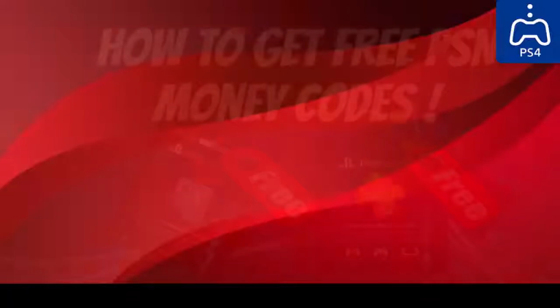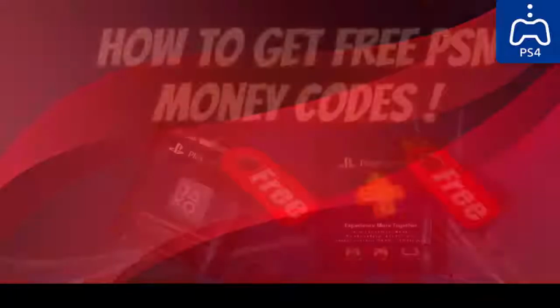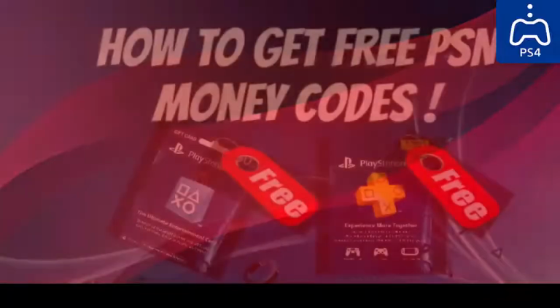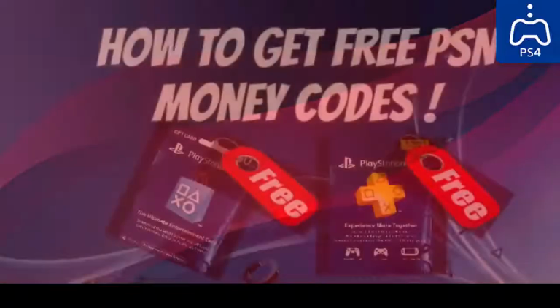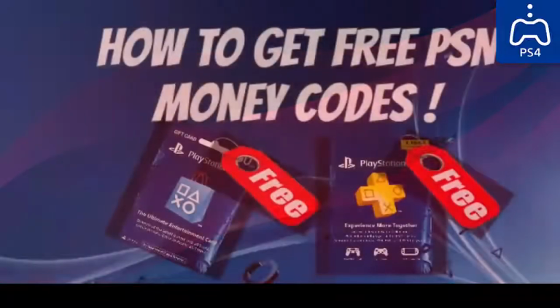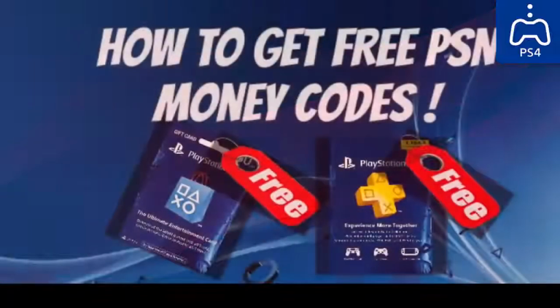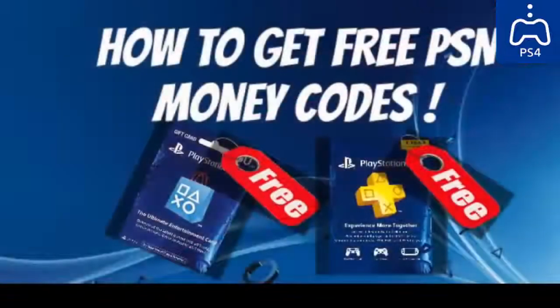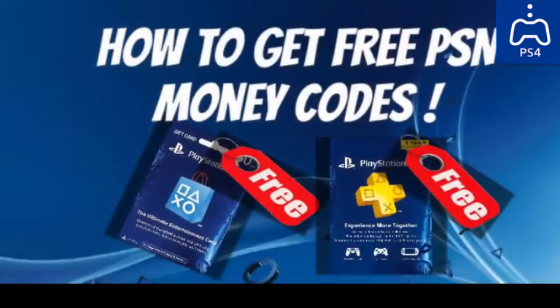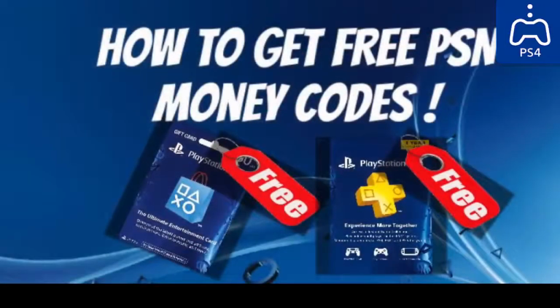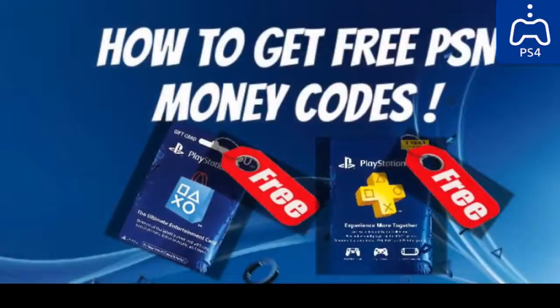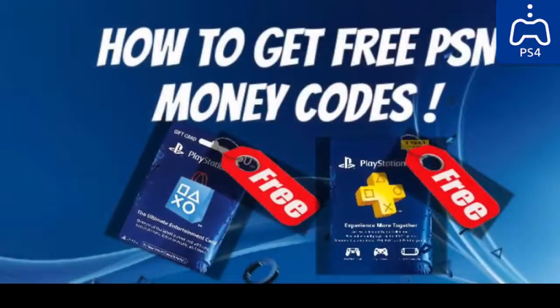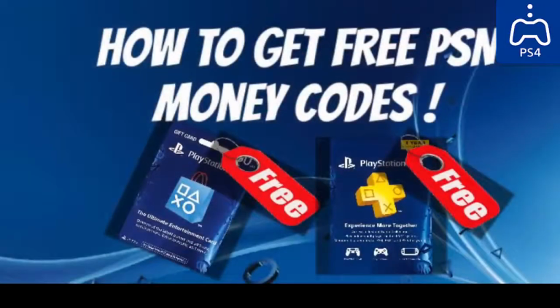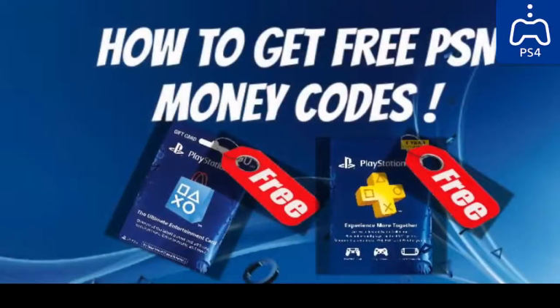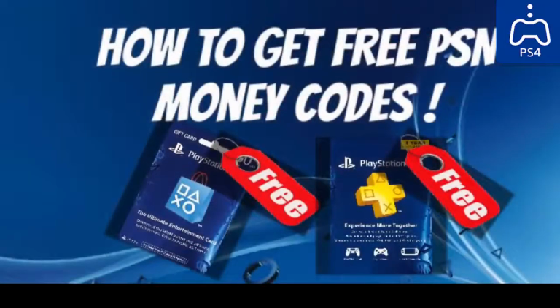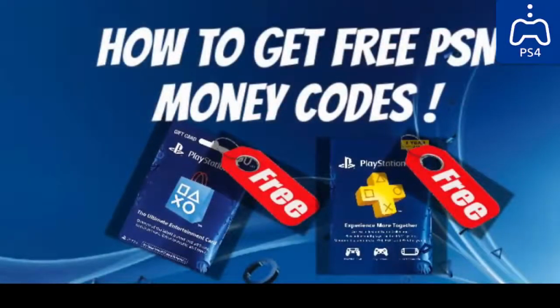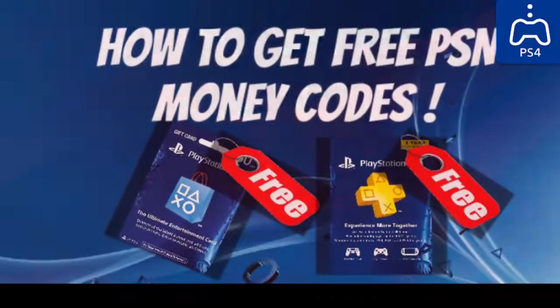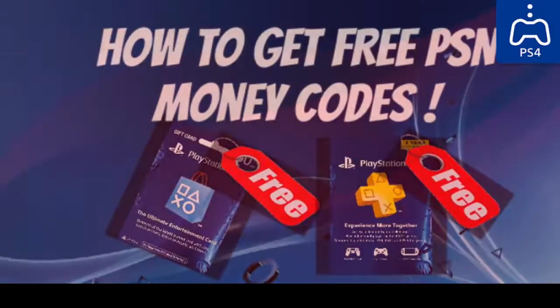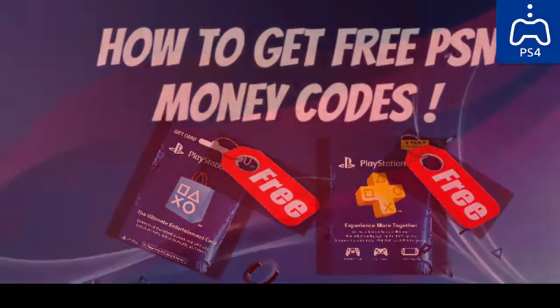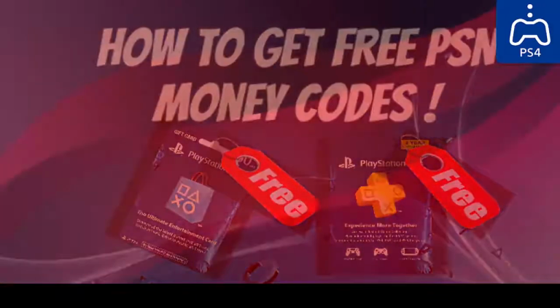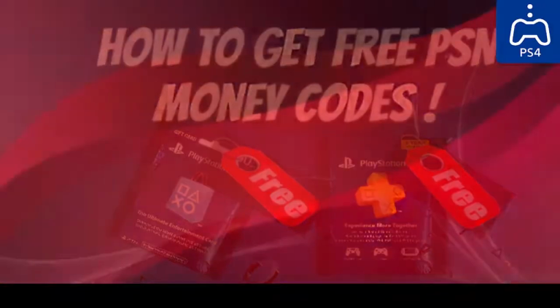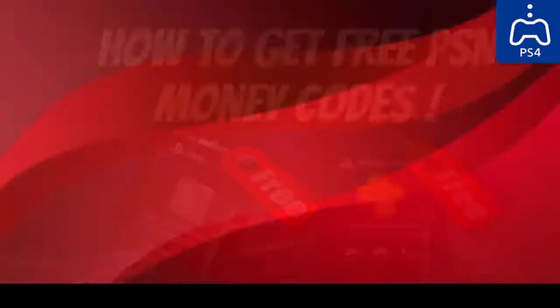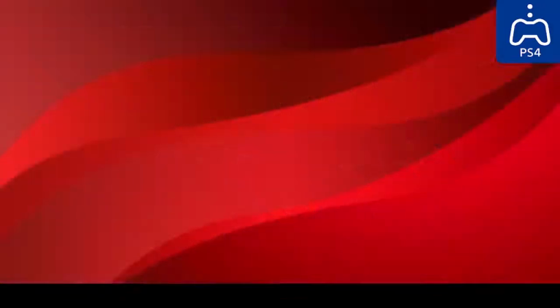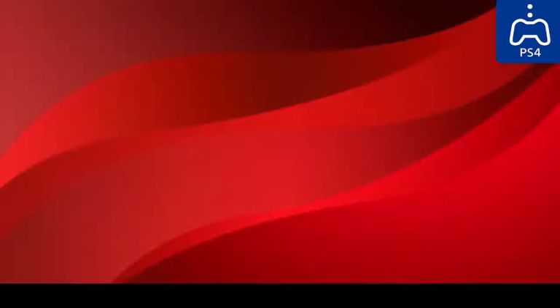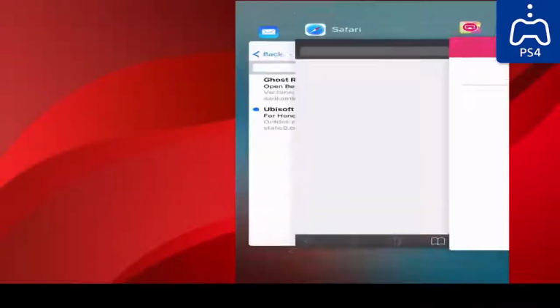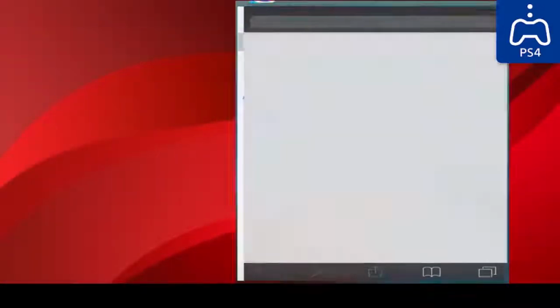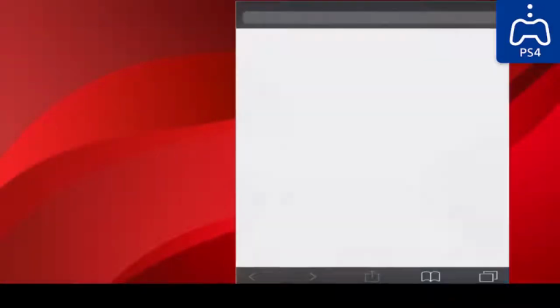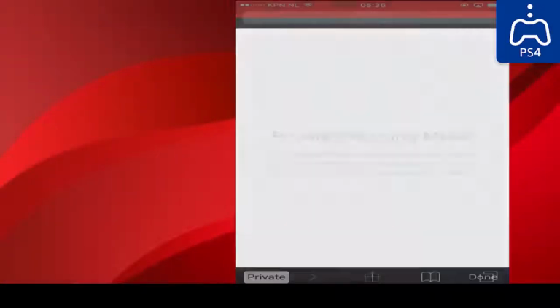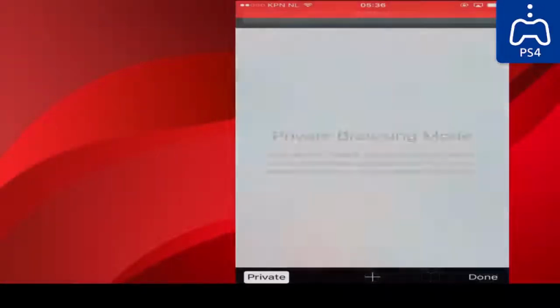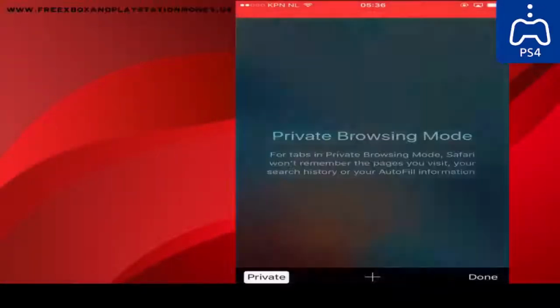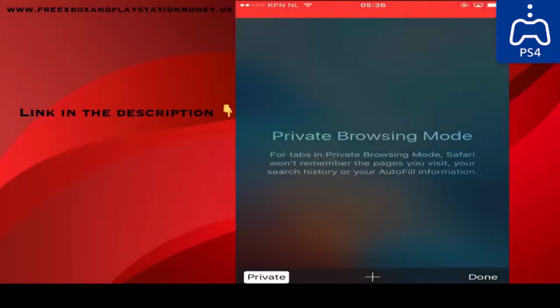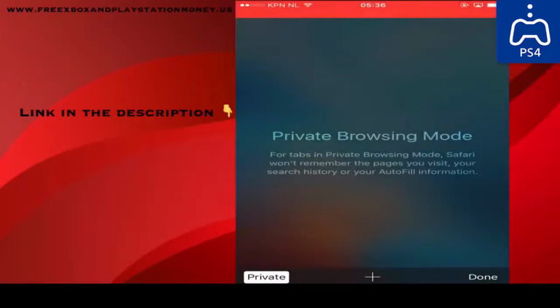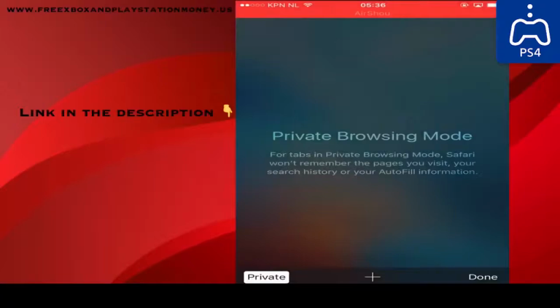What's up guys, today I will be showing you guys how to get free PSN money codes within 2 minutes. Let's get into the video.